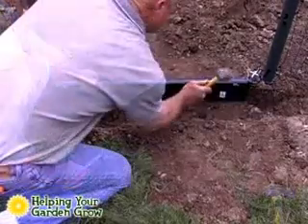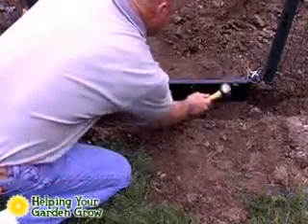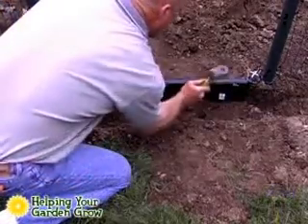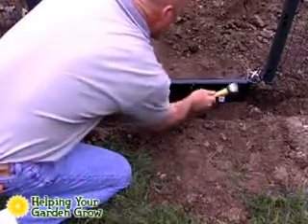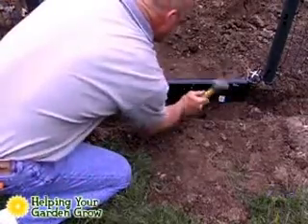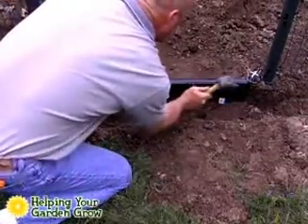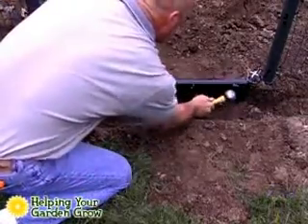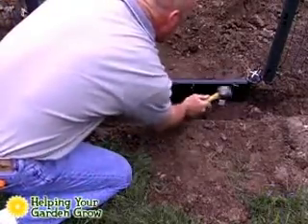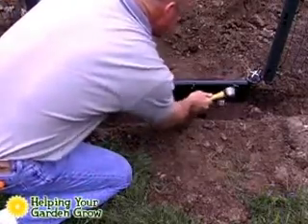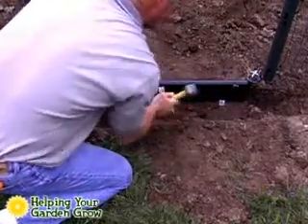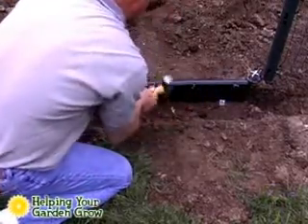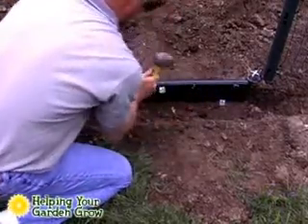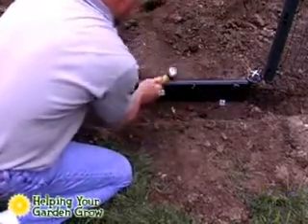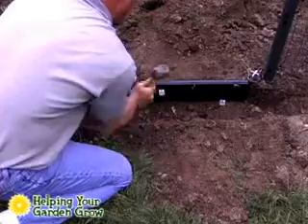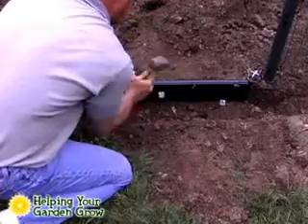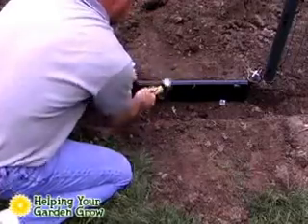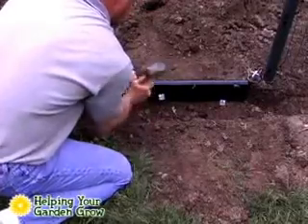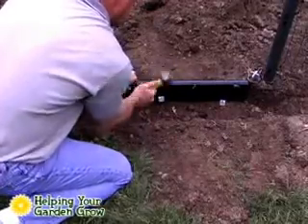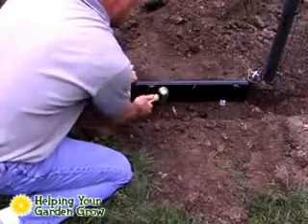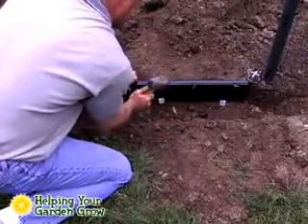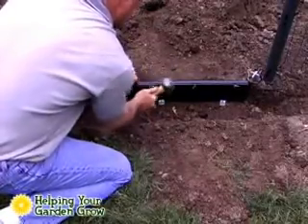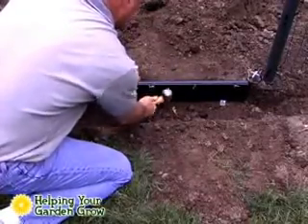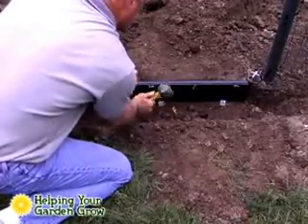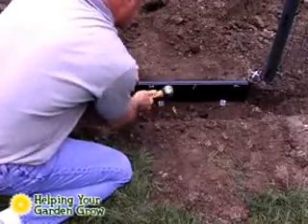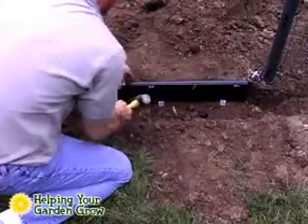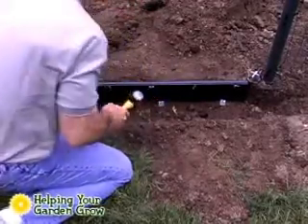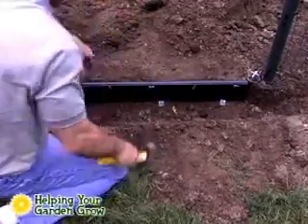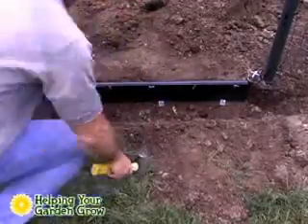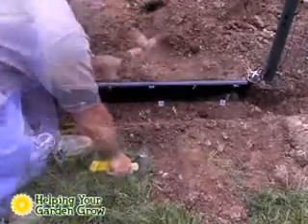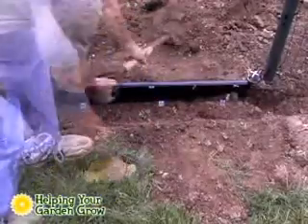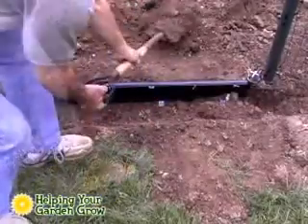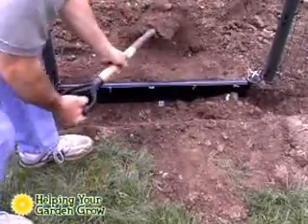Using a small hammer, drive the three stakes into the gate guard at about a 30 to 45 degree angle and replace the soil.